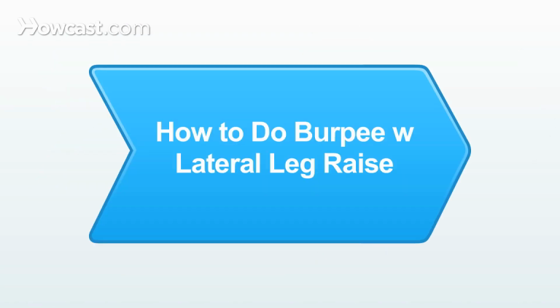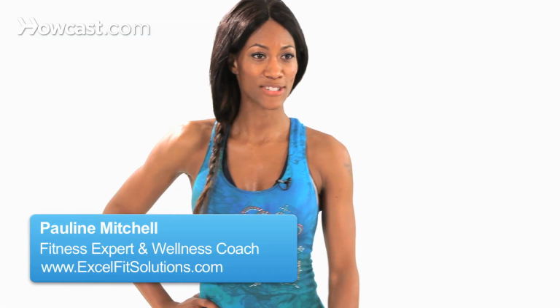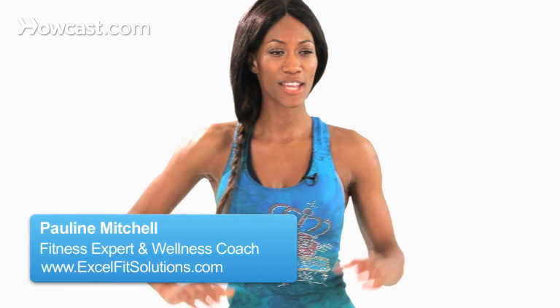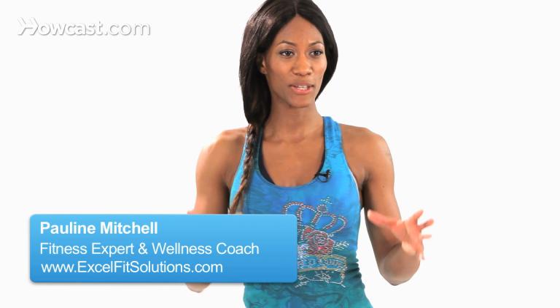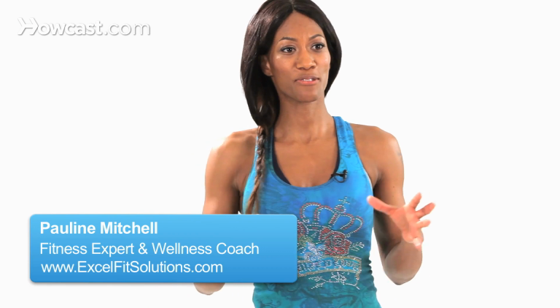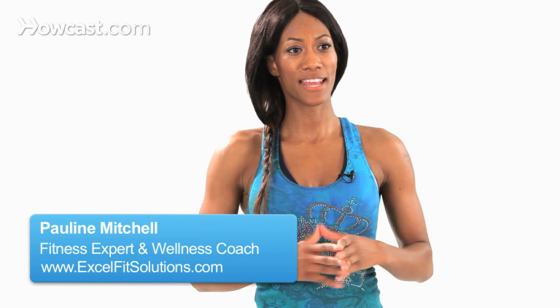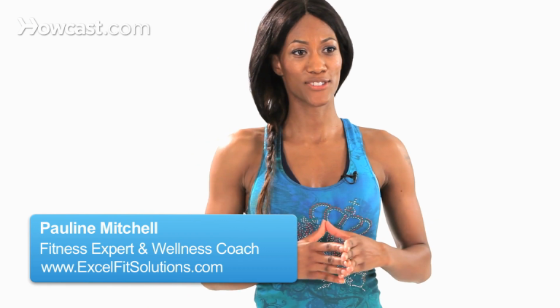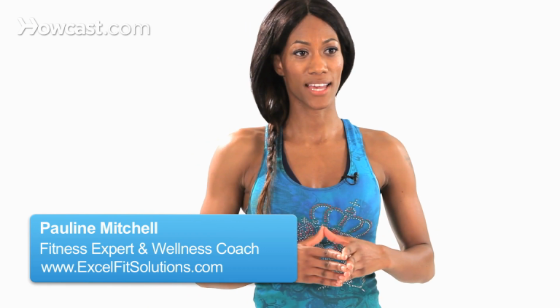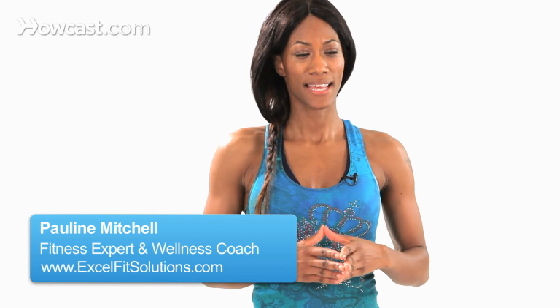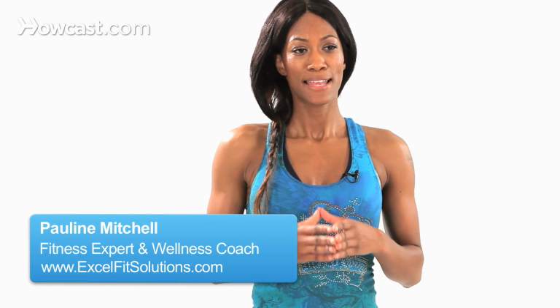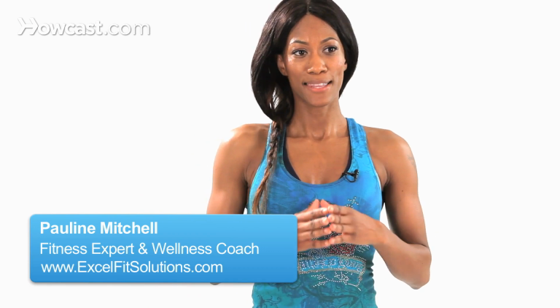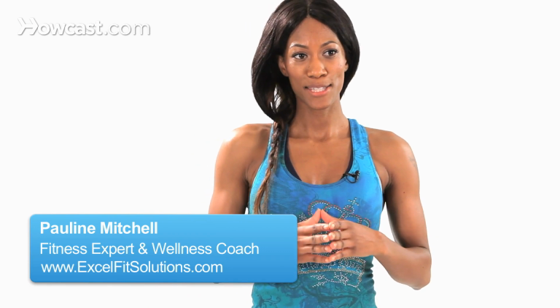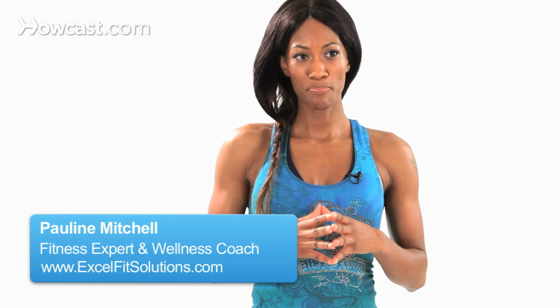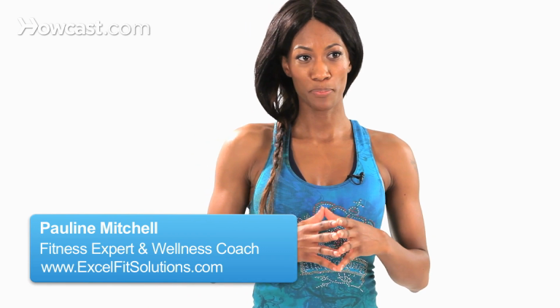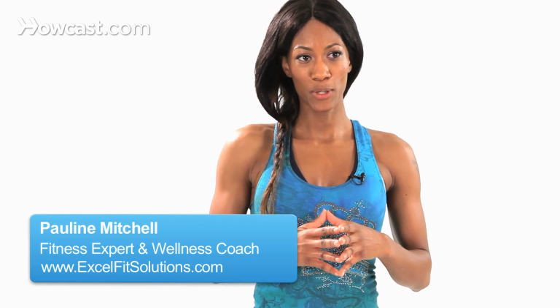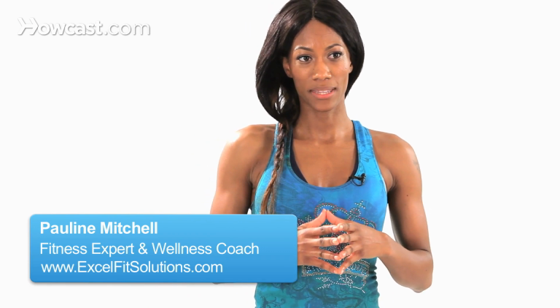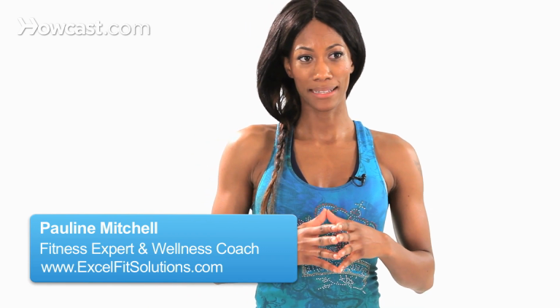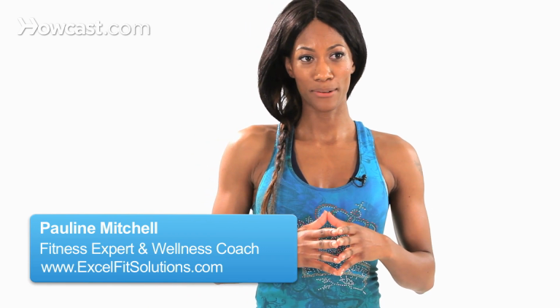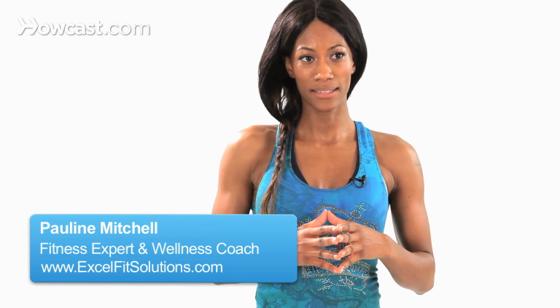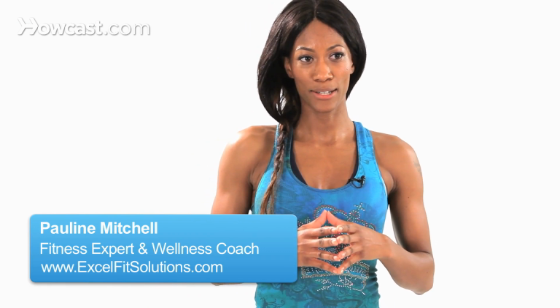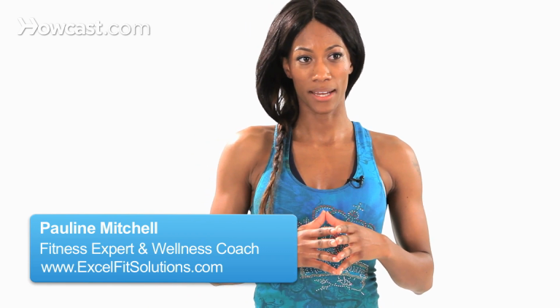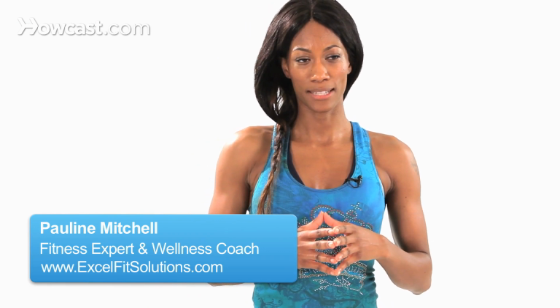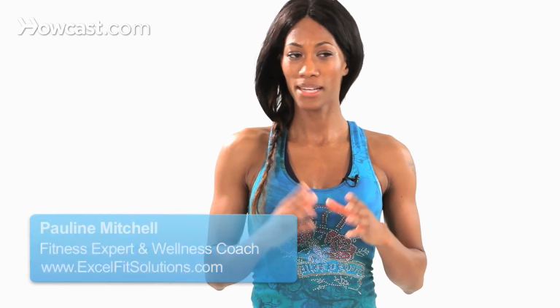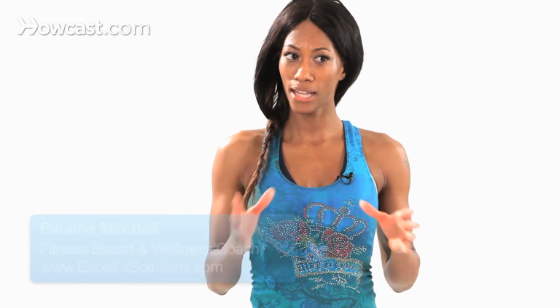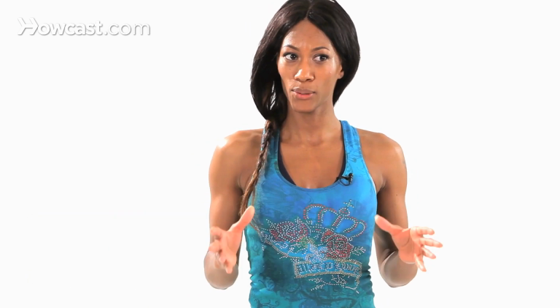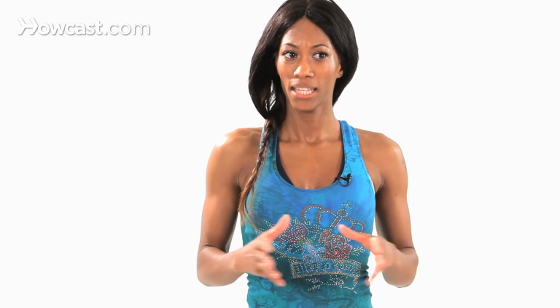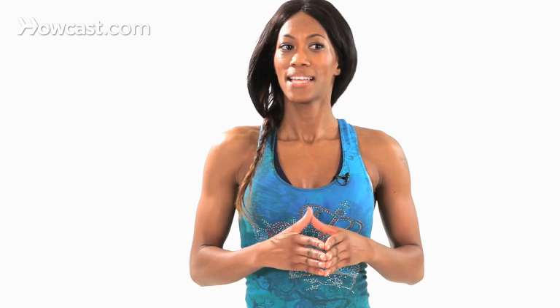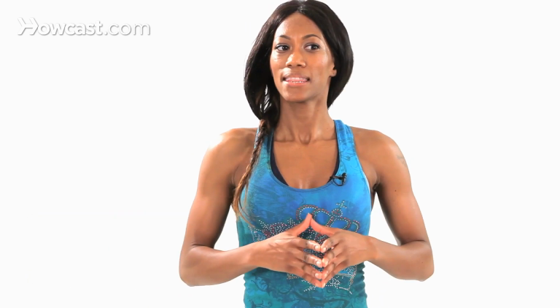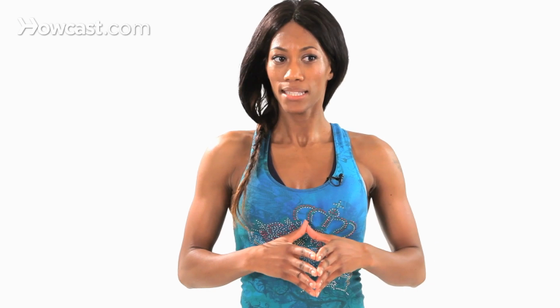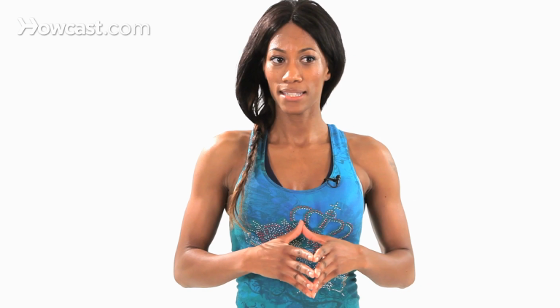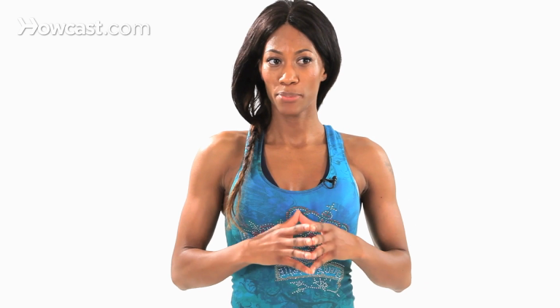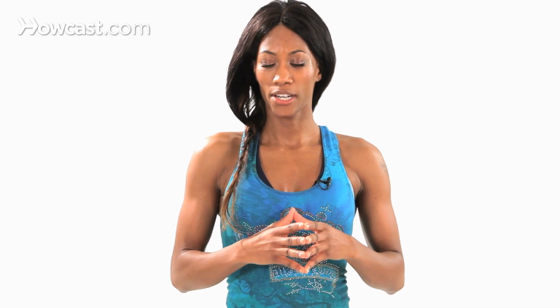Here's another great exercise. This is a burpee with a lateral leg raise. I'm going to tell you, this is a burner.